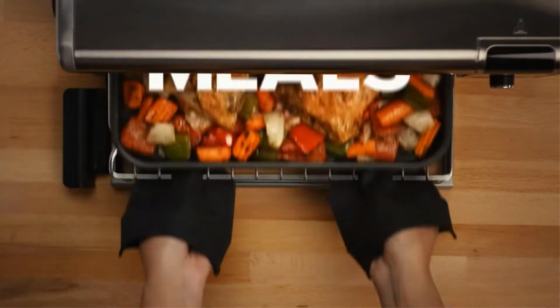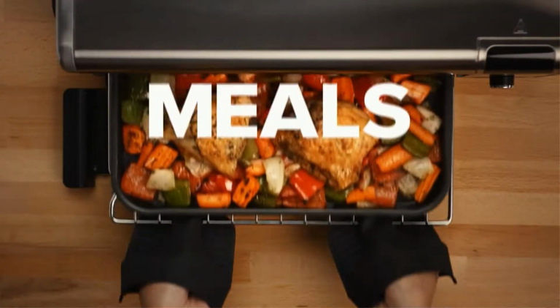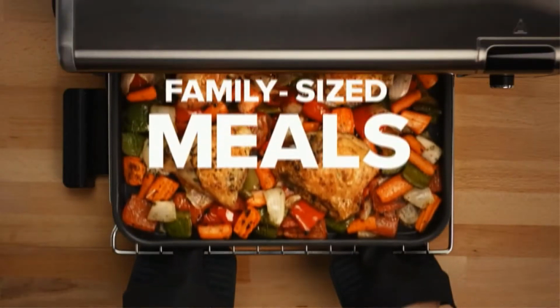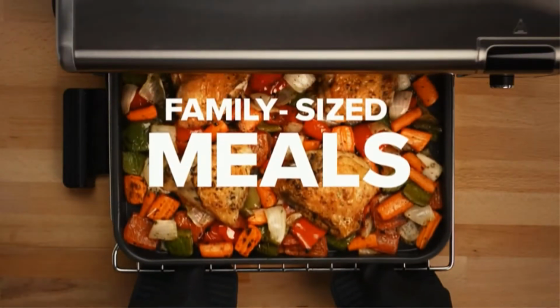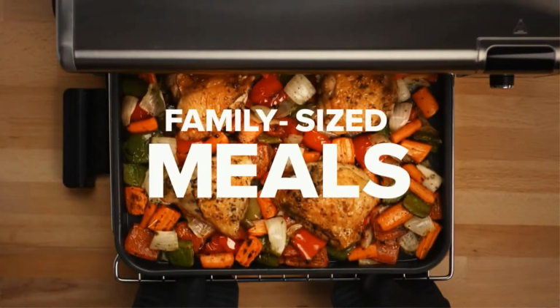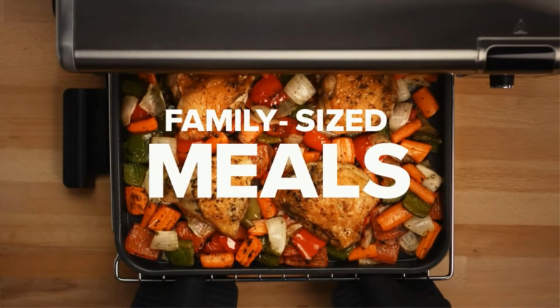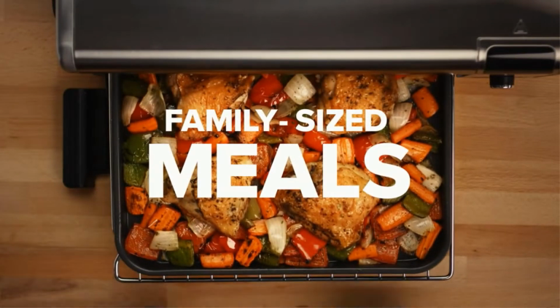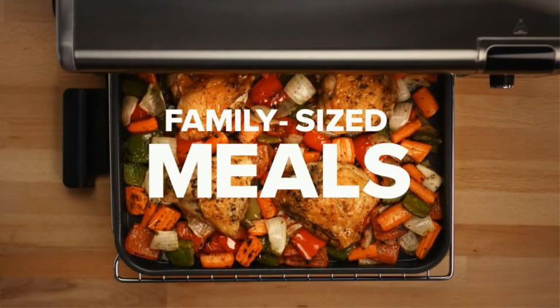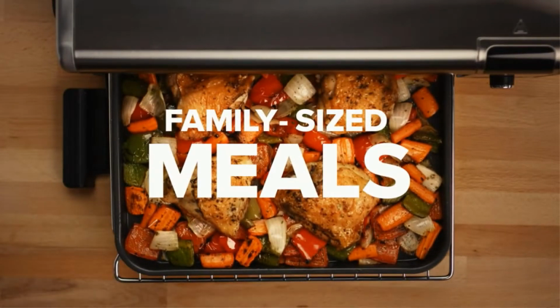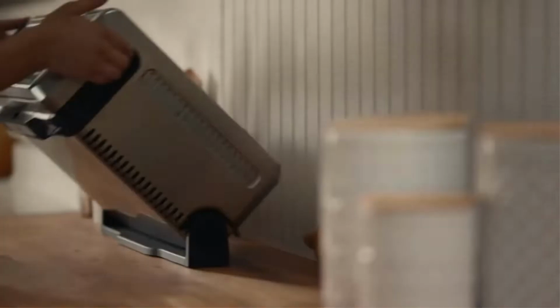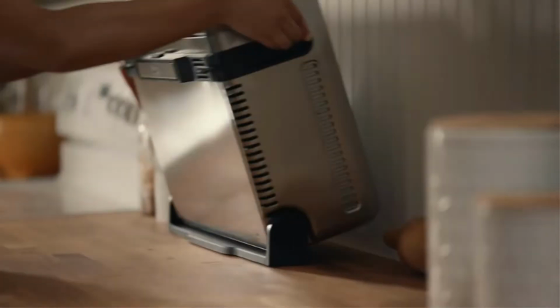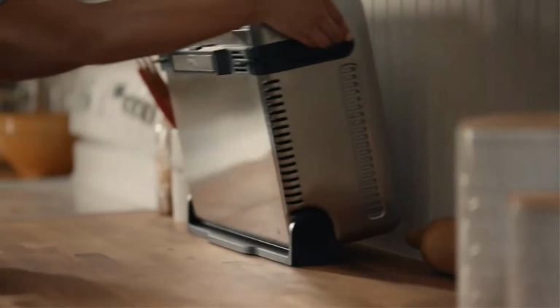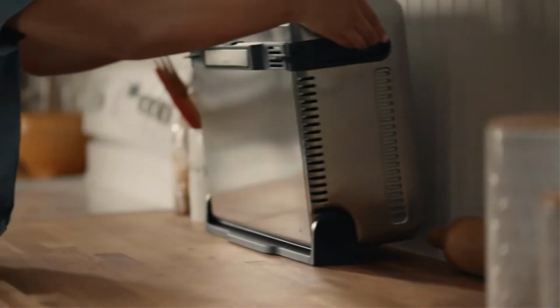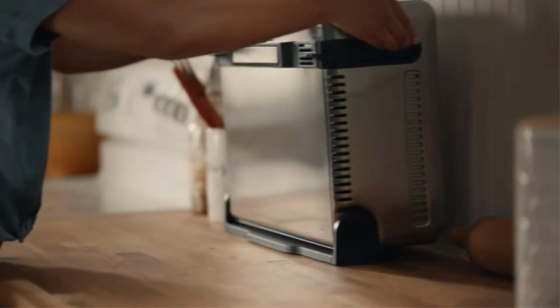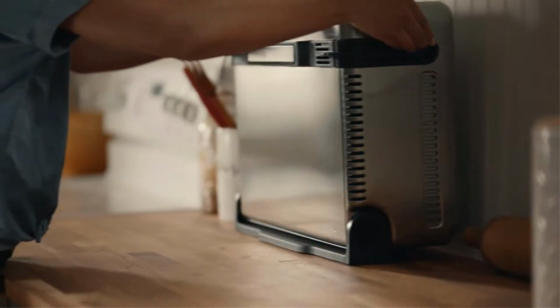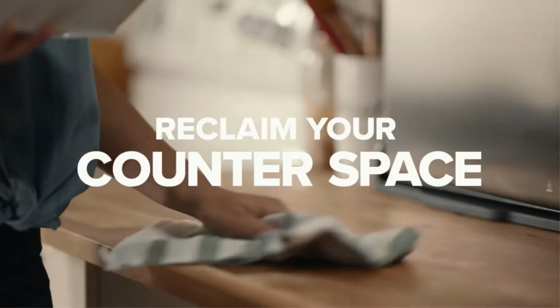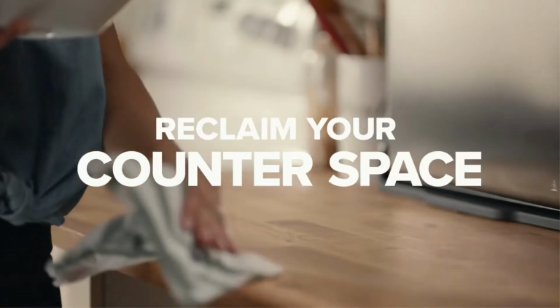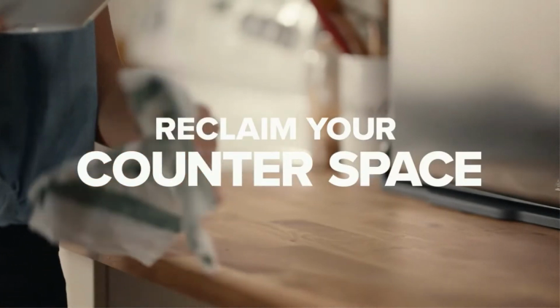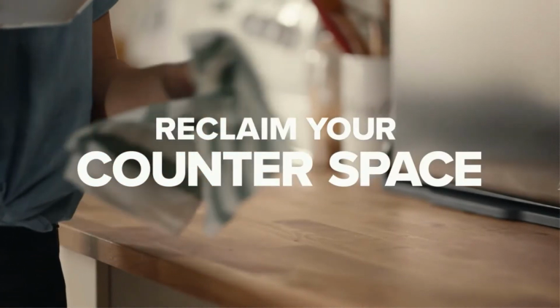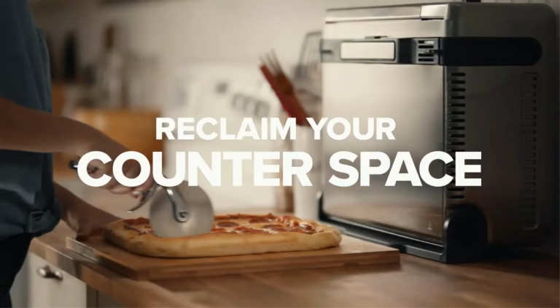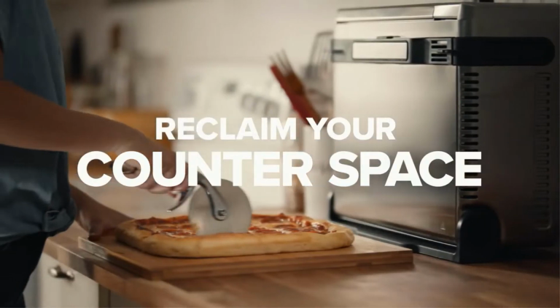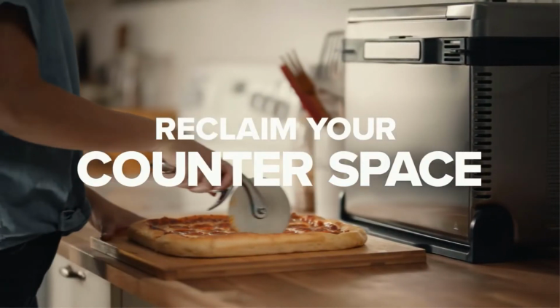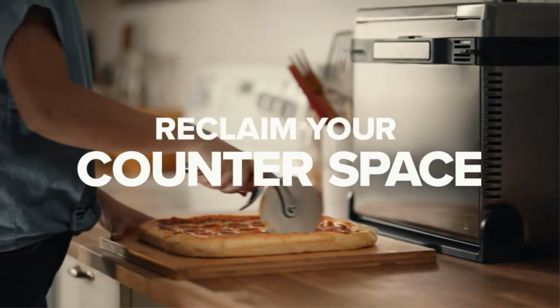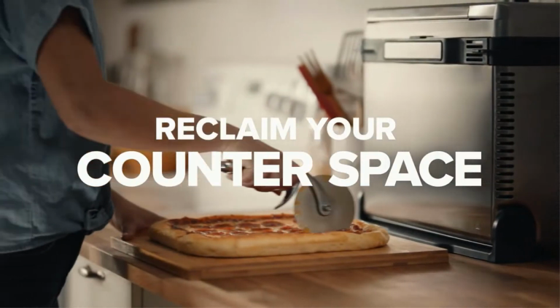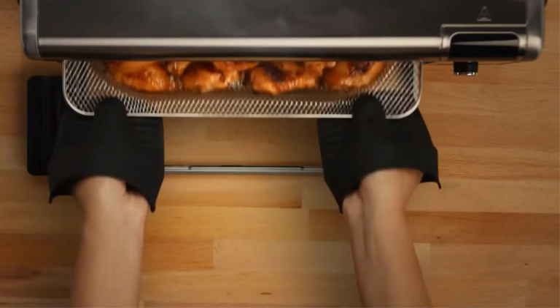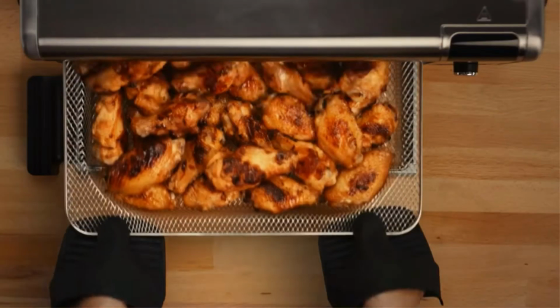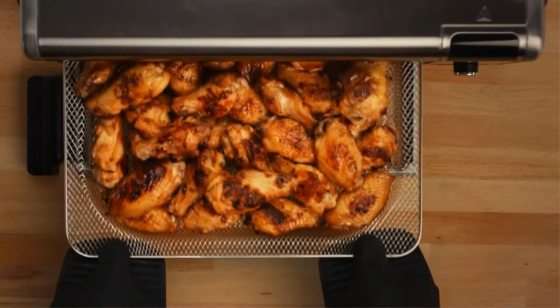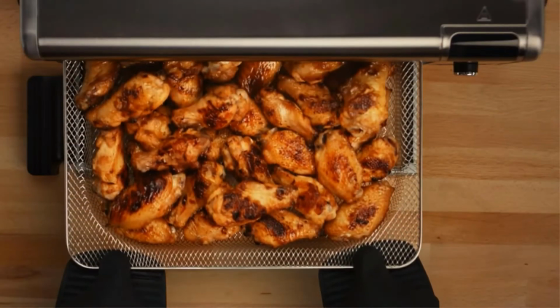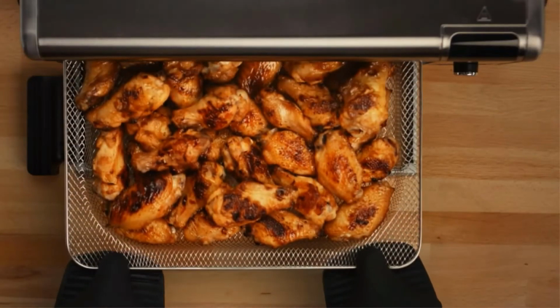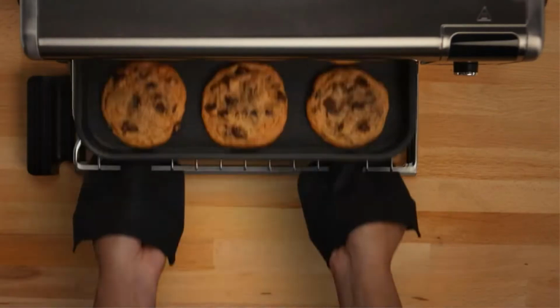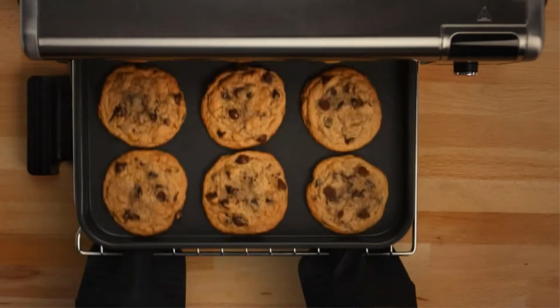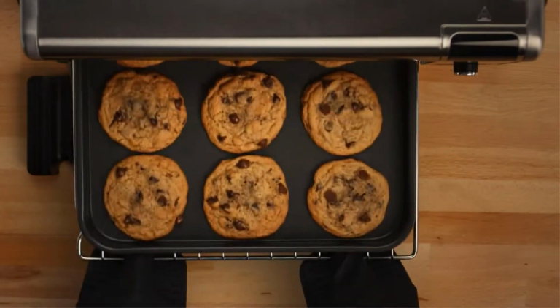Additionally, this is a slightly heavier than average toaster, at over 16 pounds.